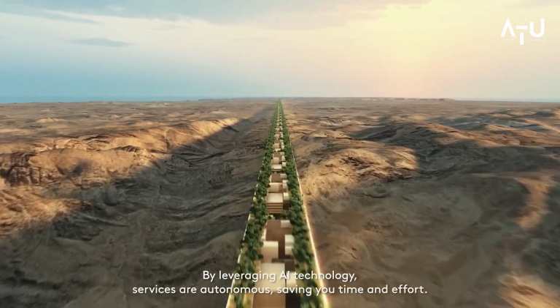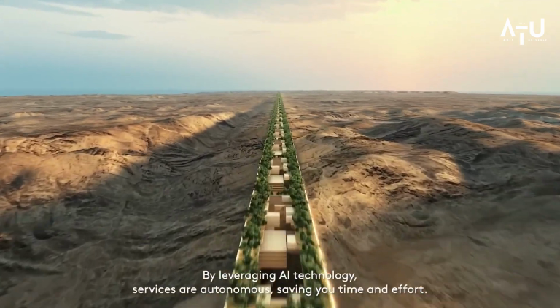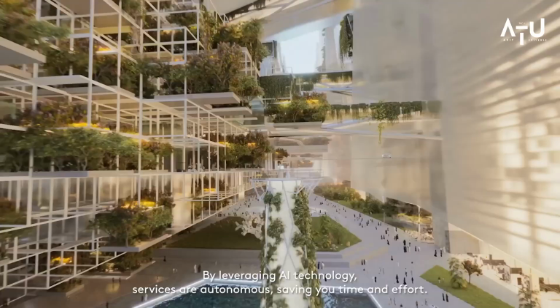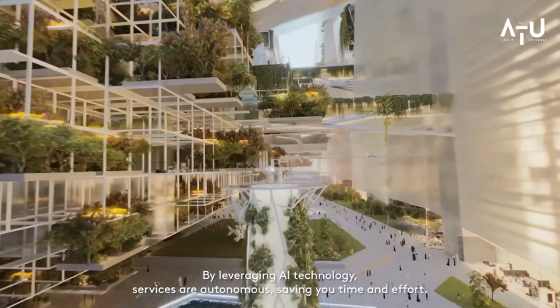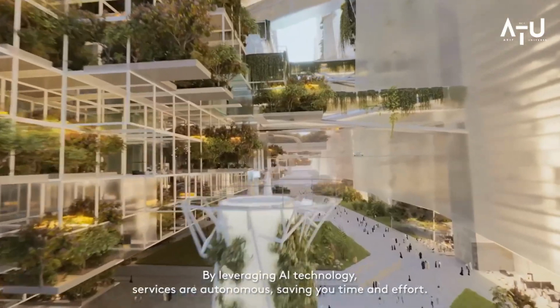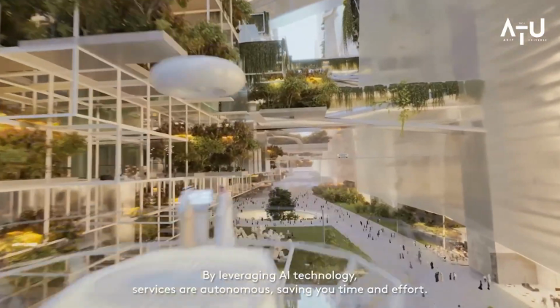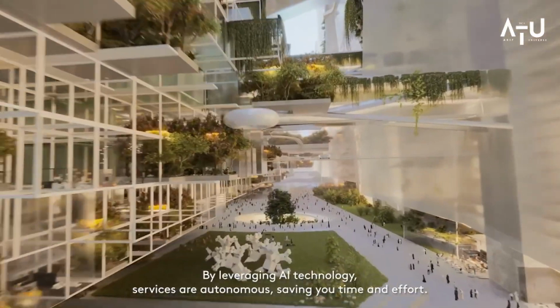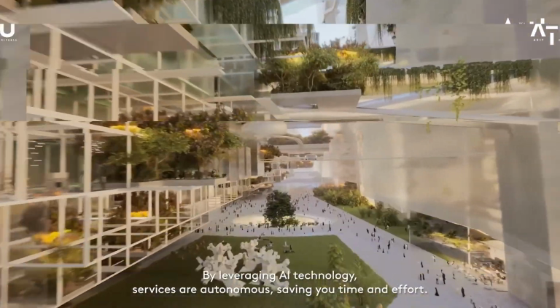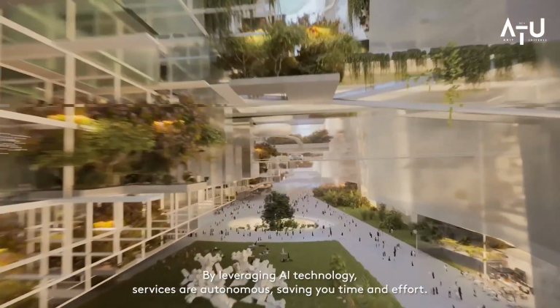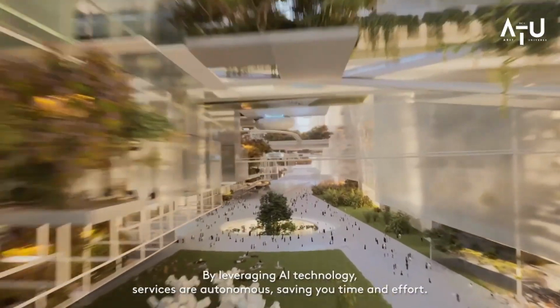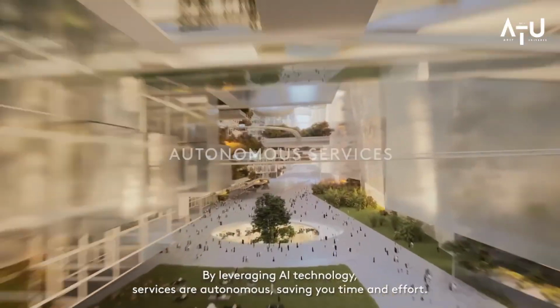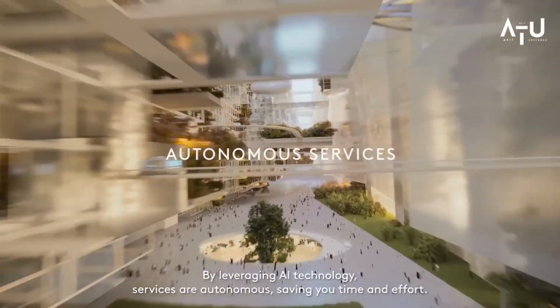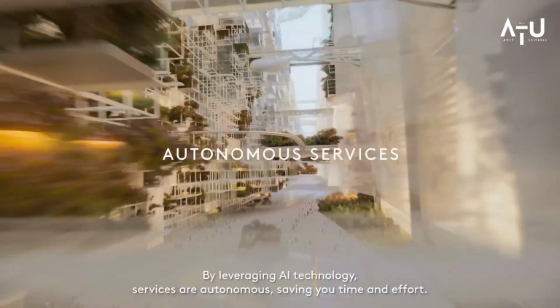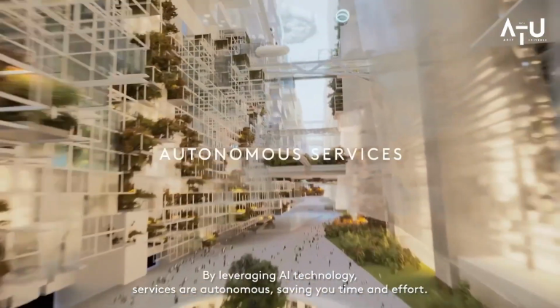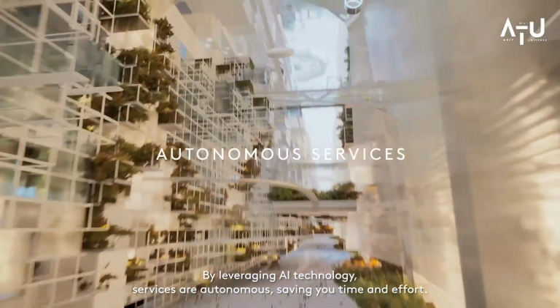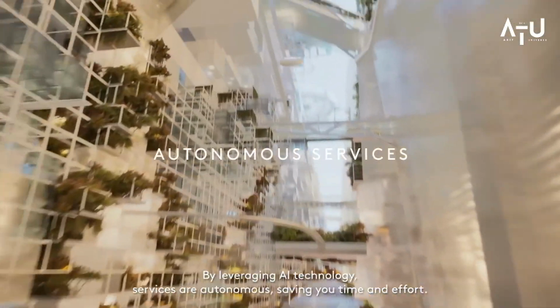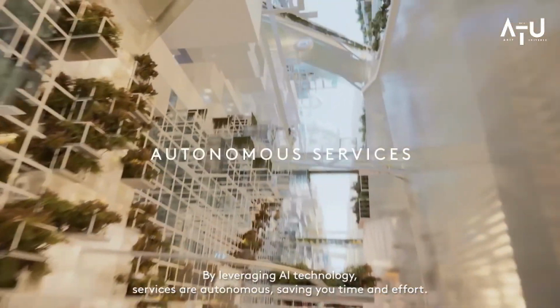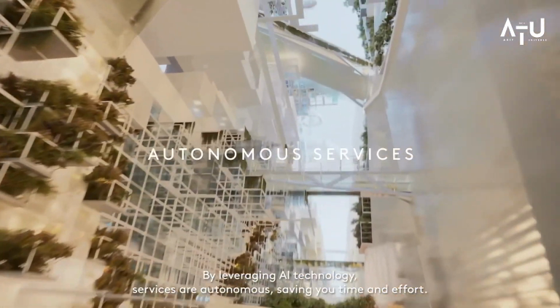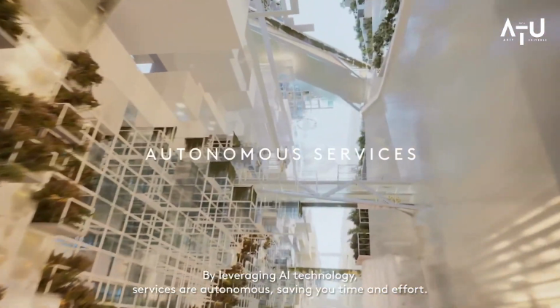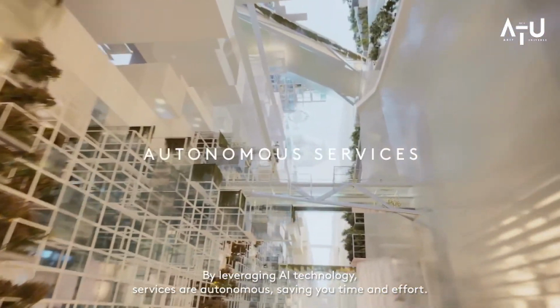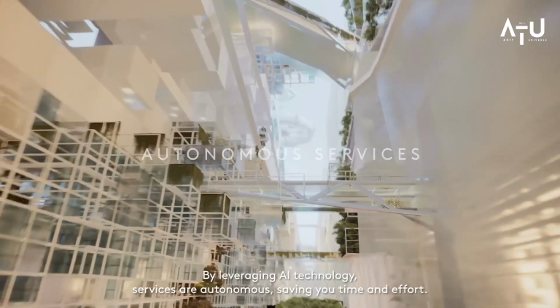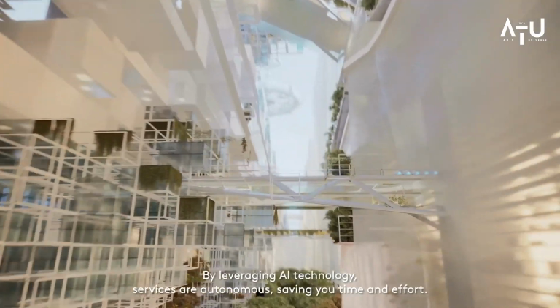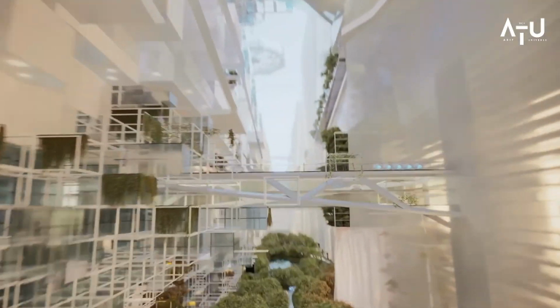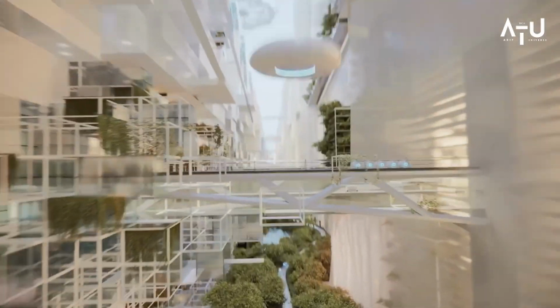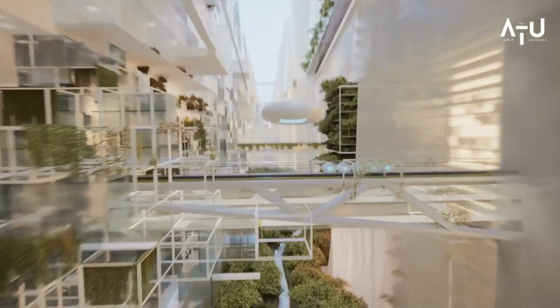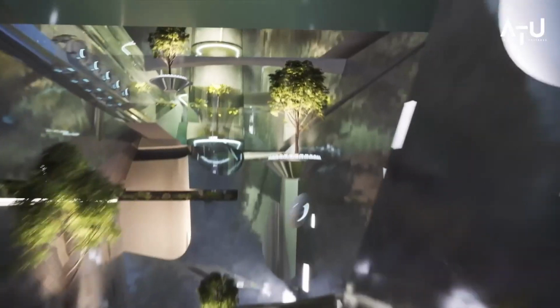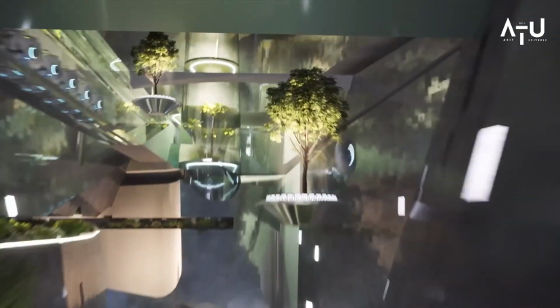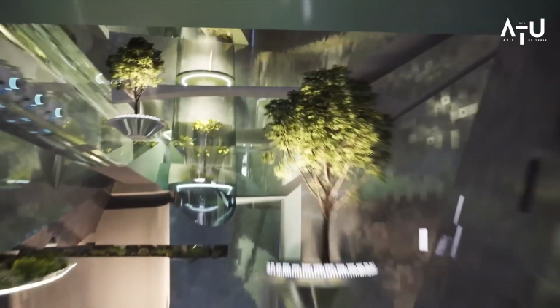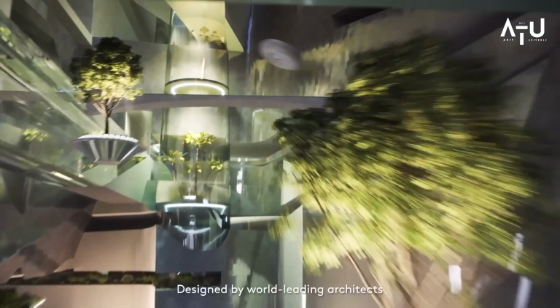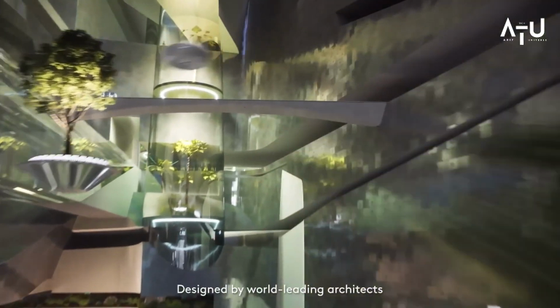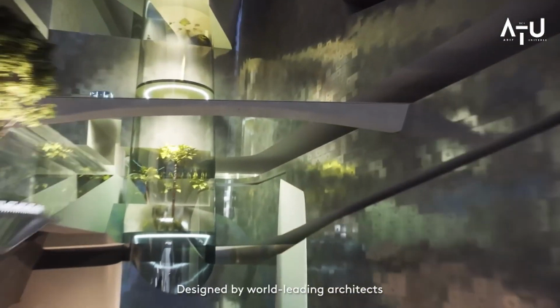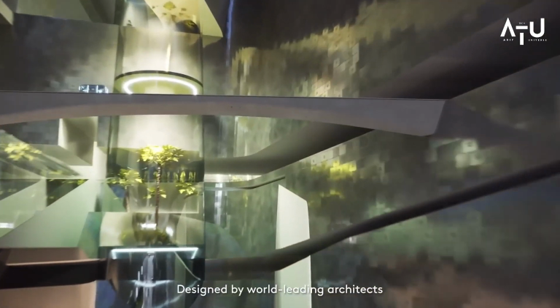This massive development, dubbed the Line, is set to be built in the city of Neom, located on the country's northwest coast.